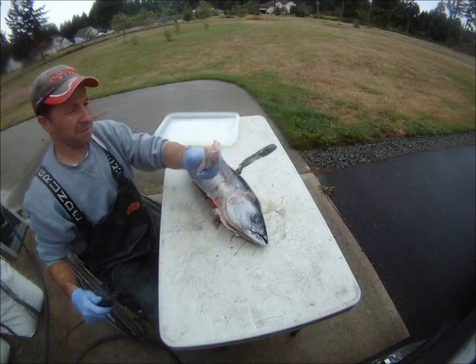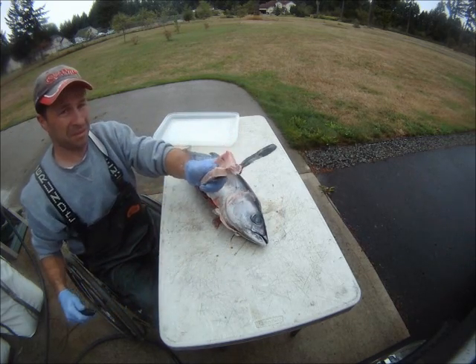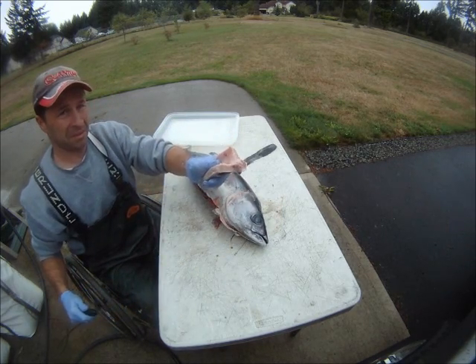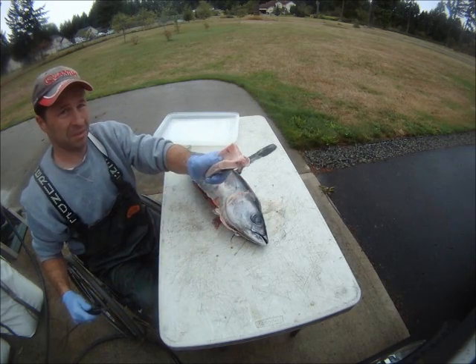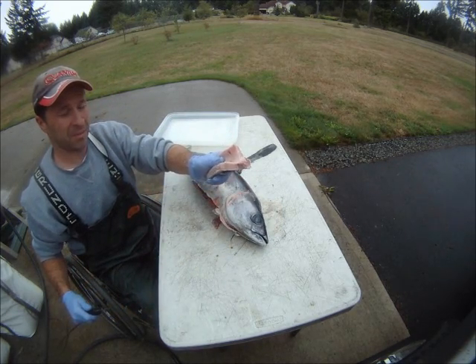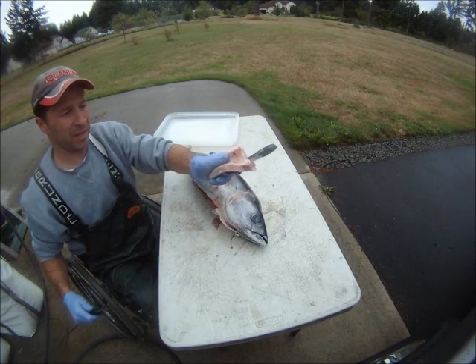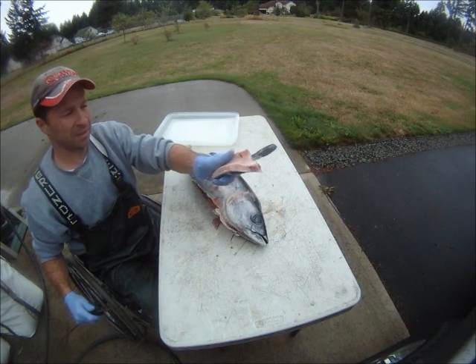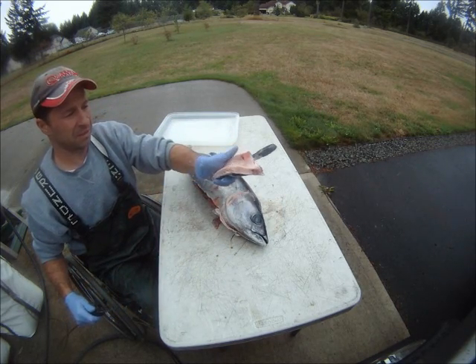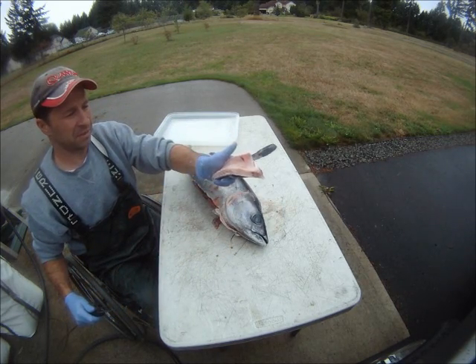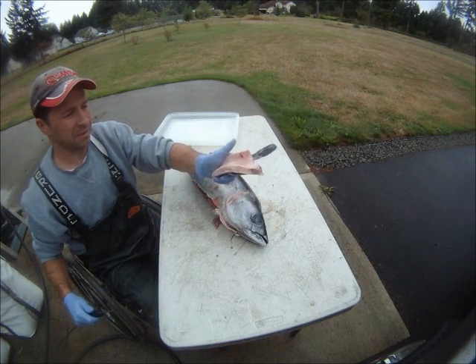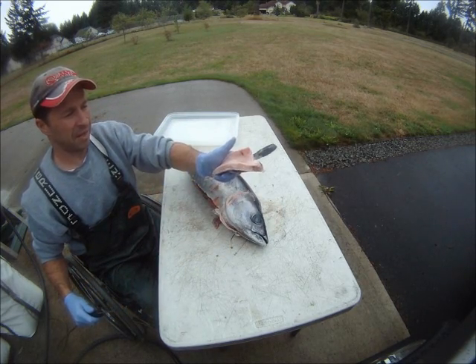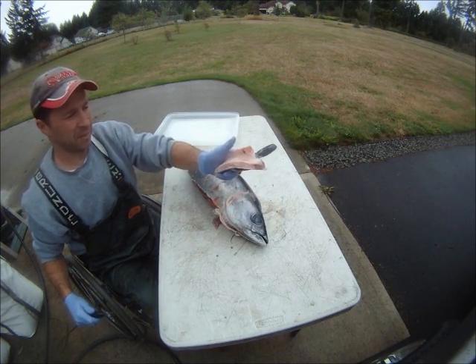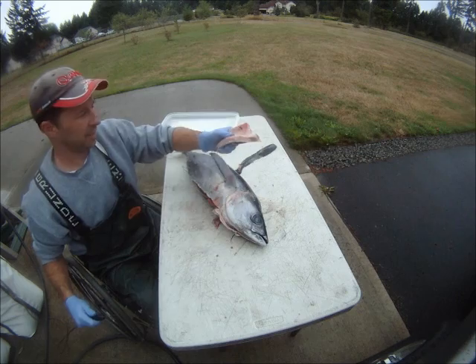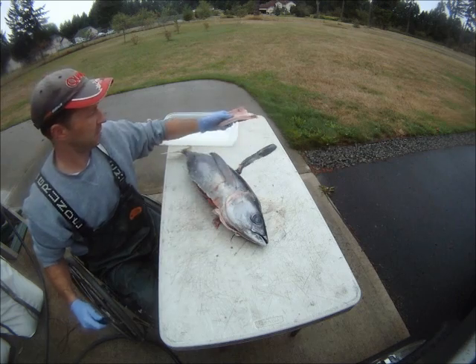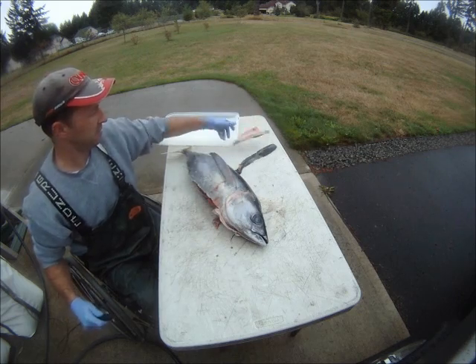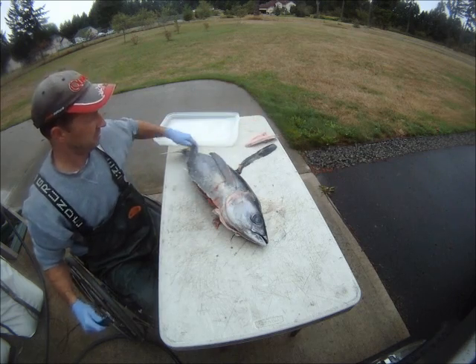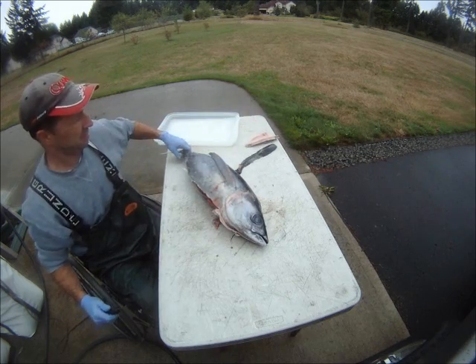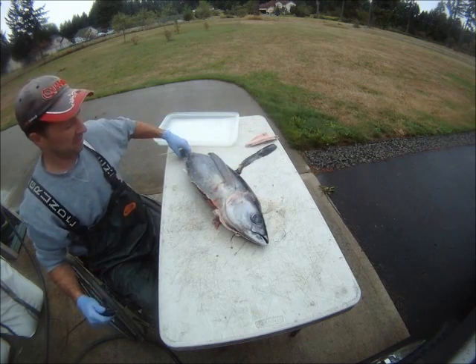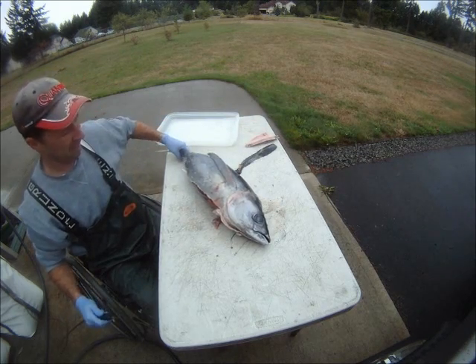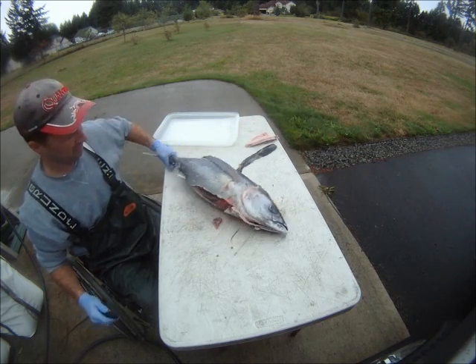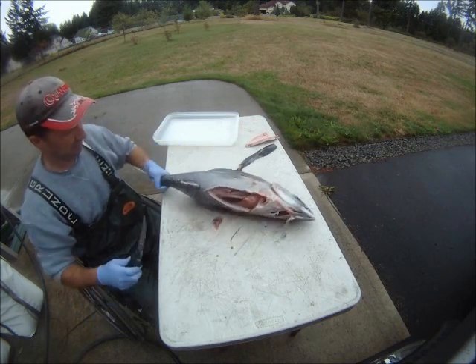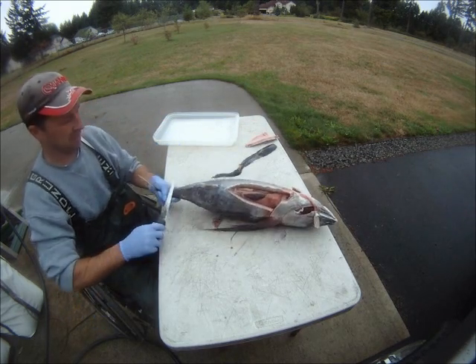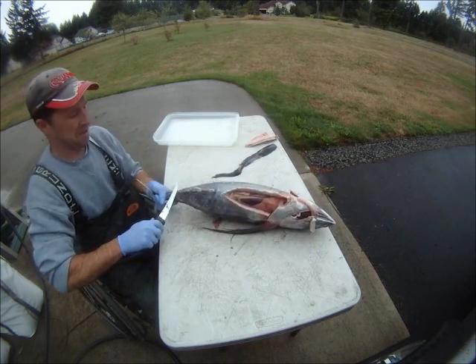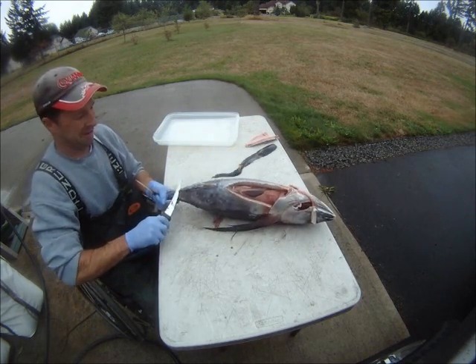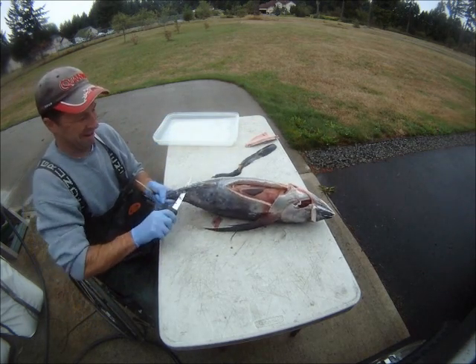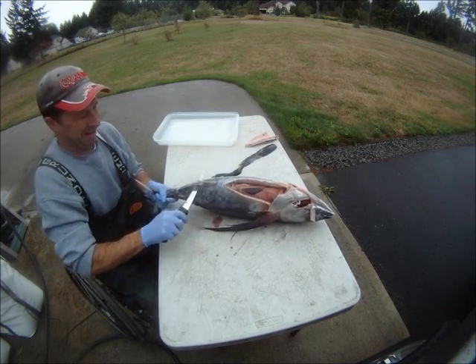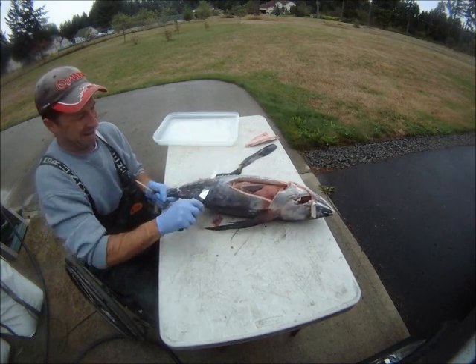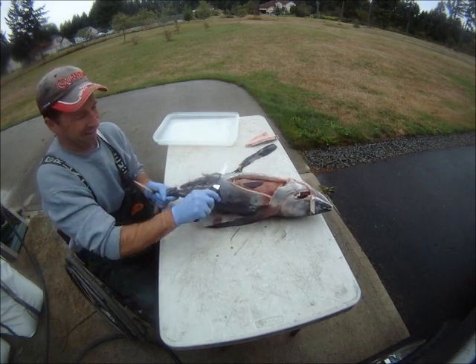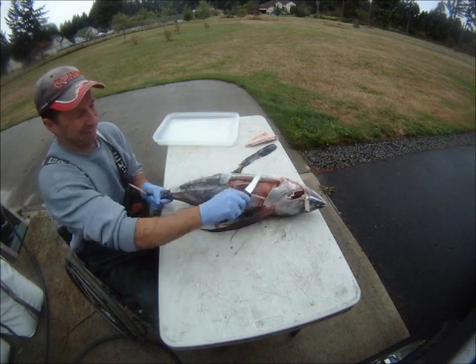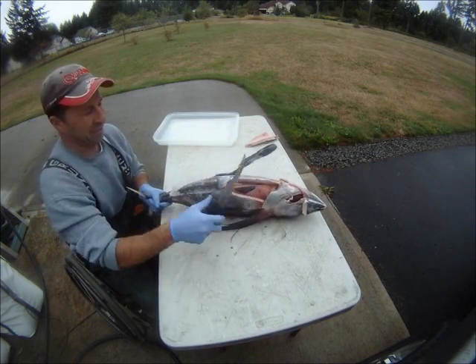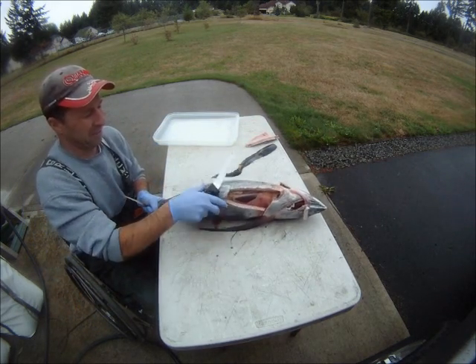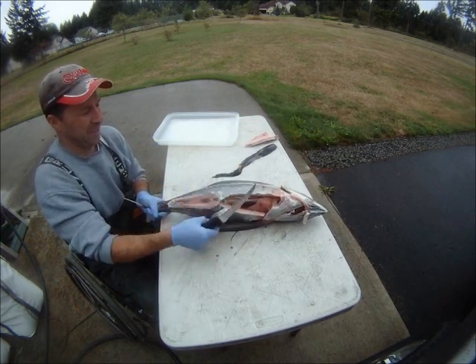Salmon bait, halibut bait — save it. Belly.